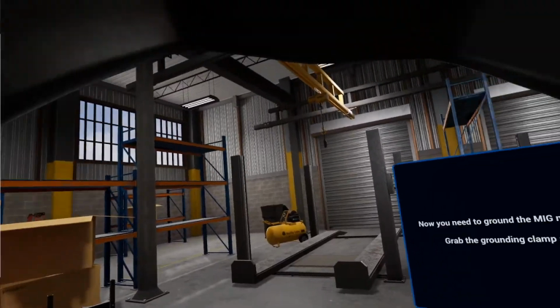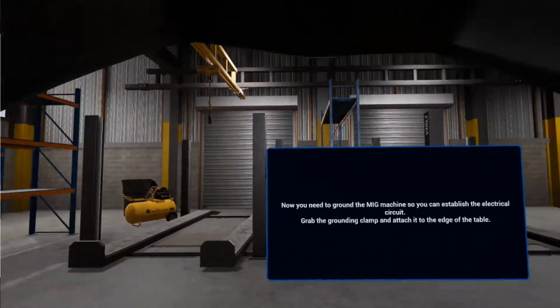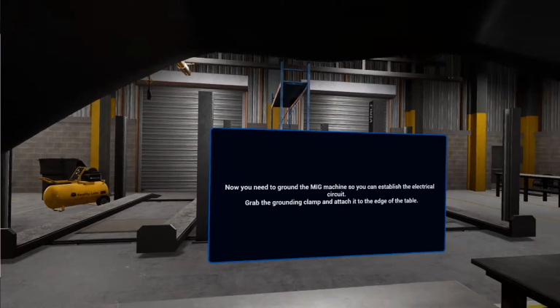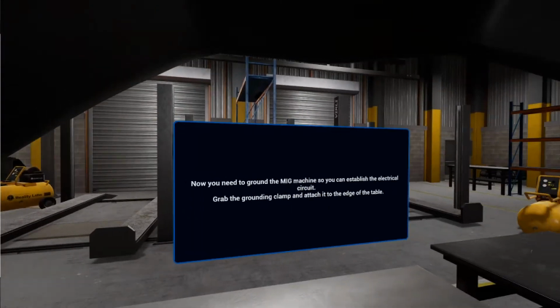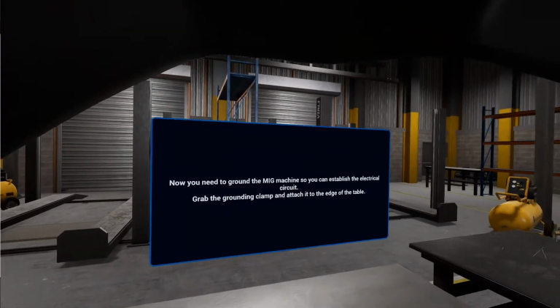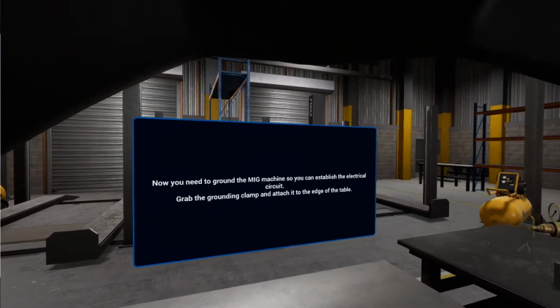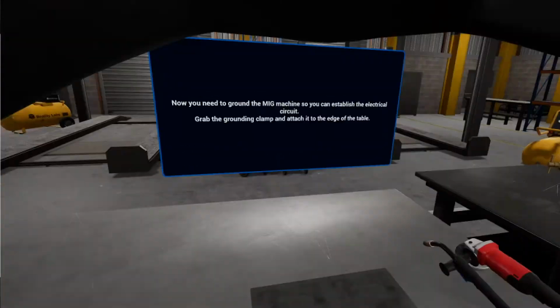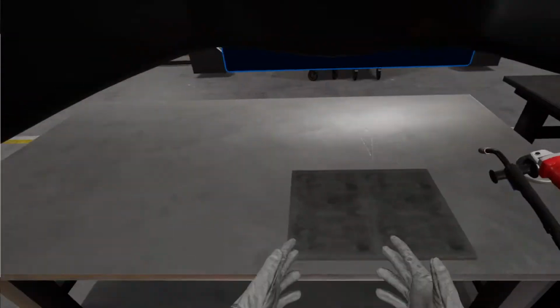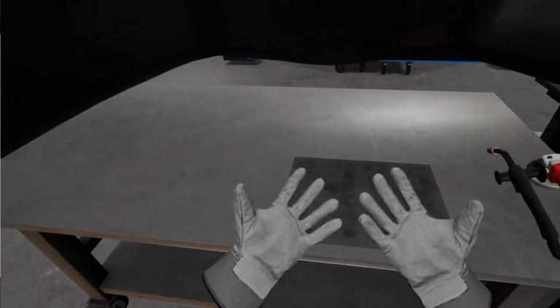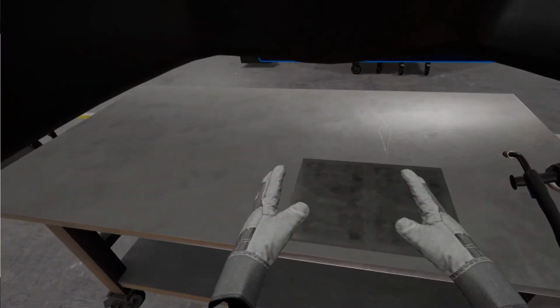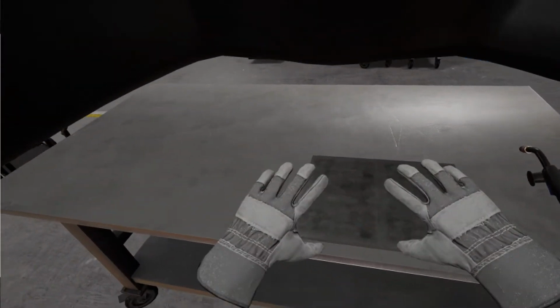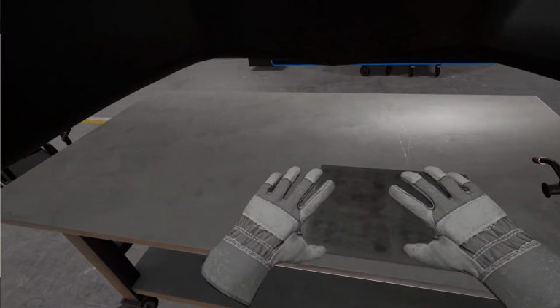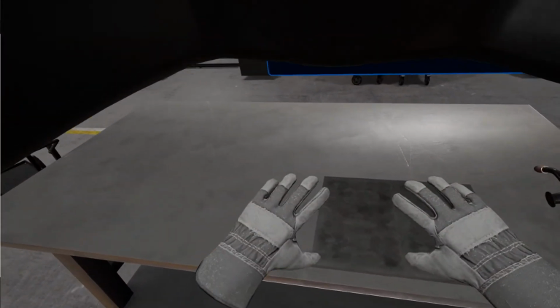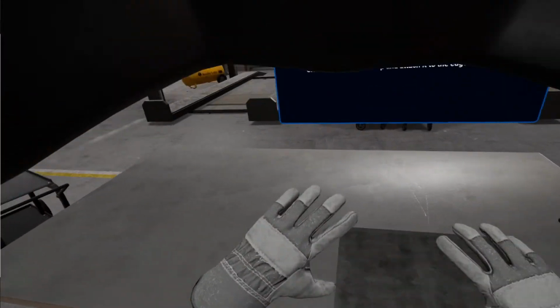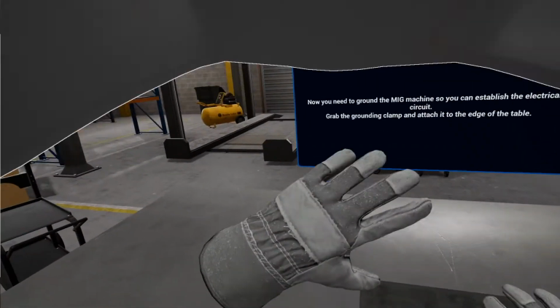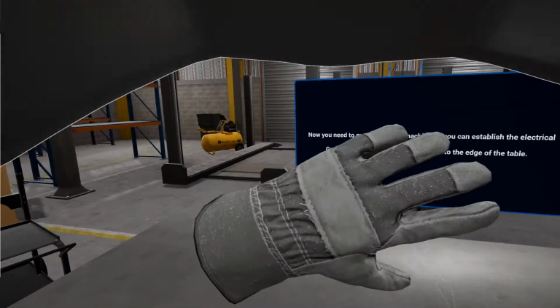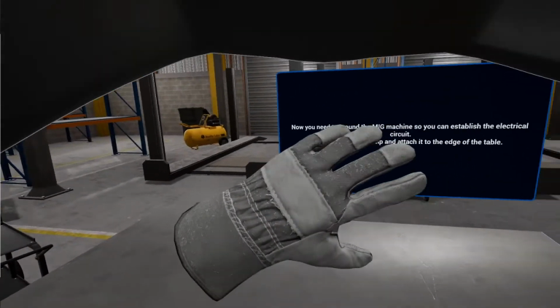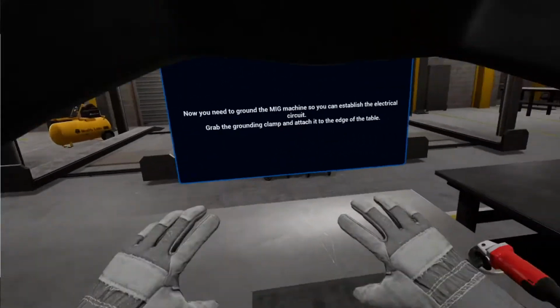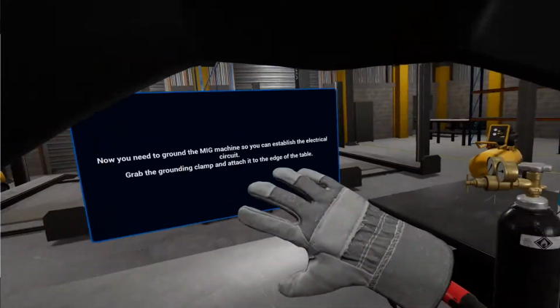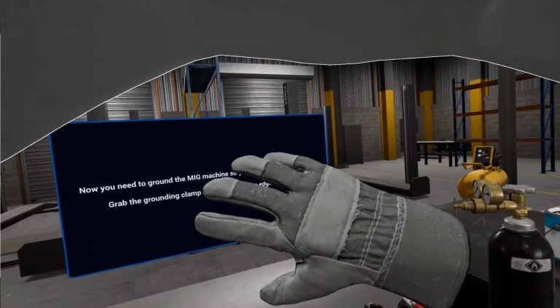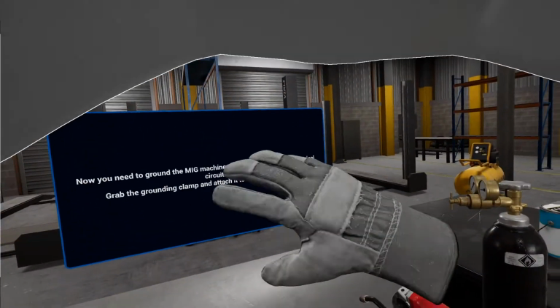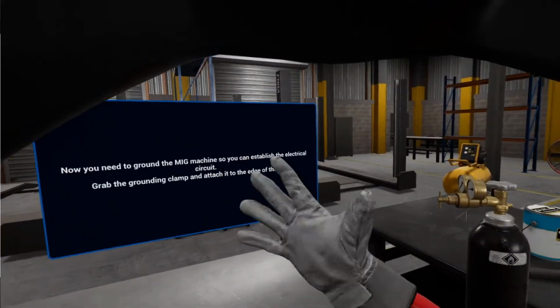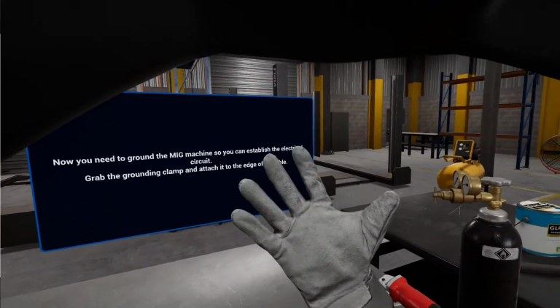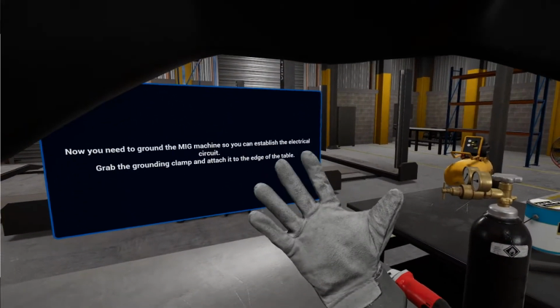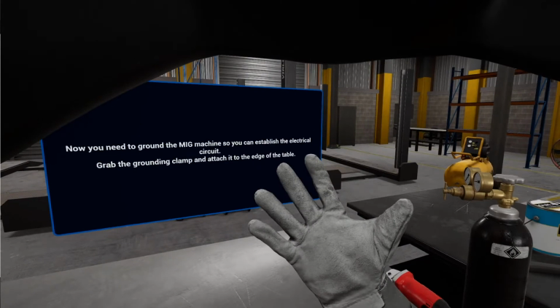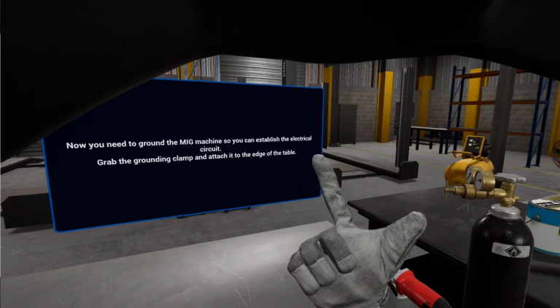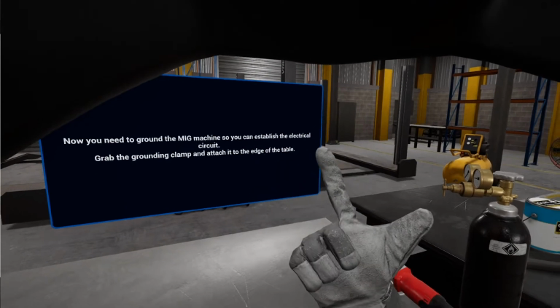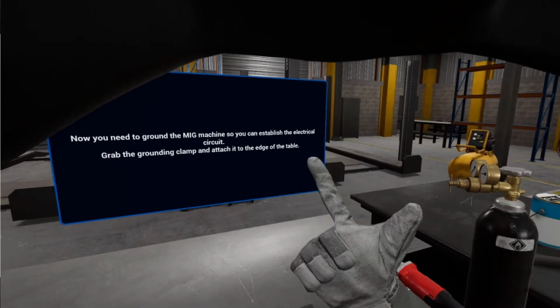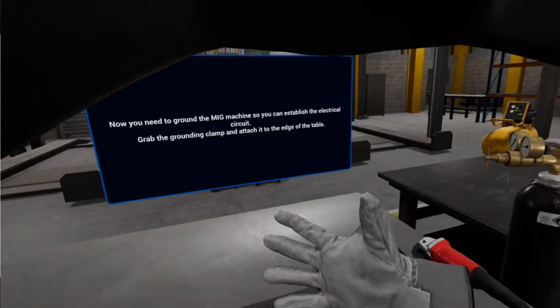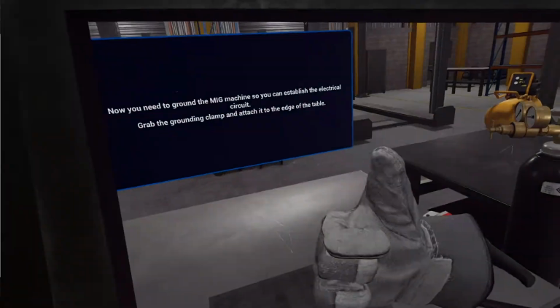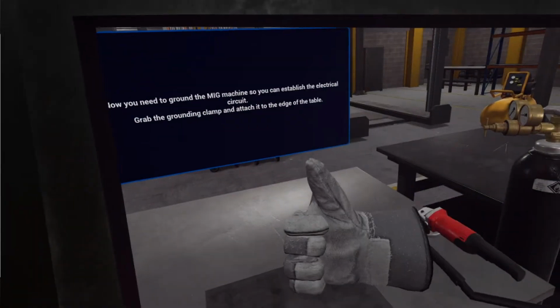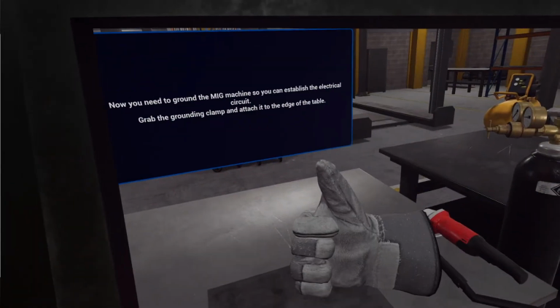Now you need to ground the MIG machine so you can establish the electrical circuit. Grab the grounding clamp and attach it to the edge of the table.